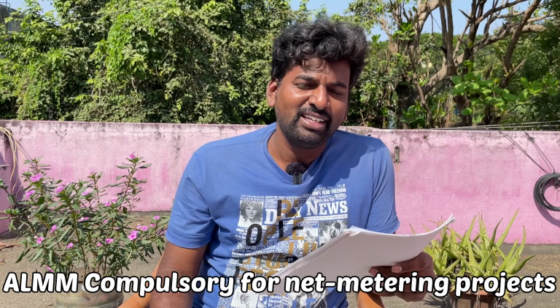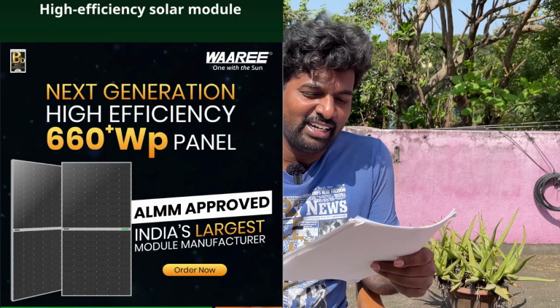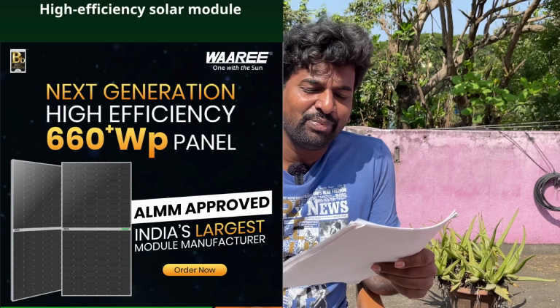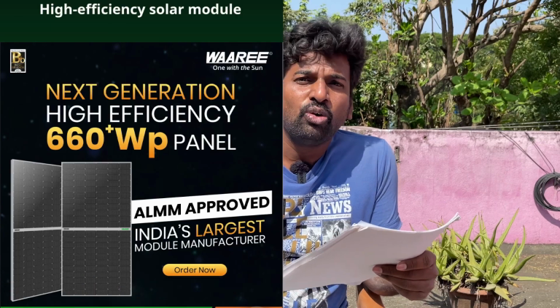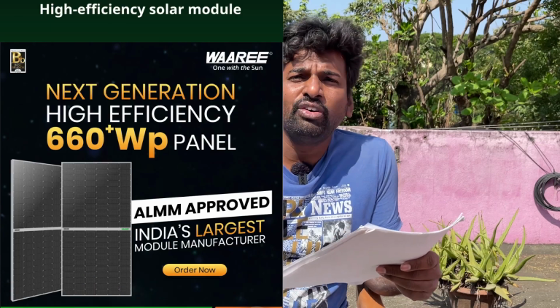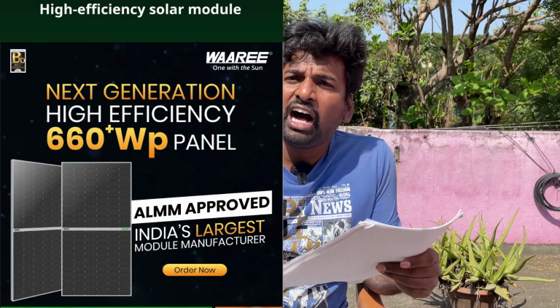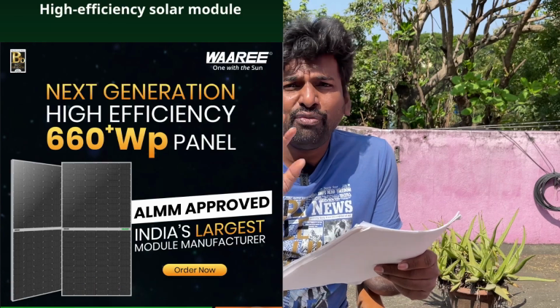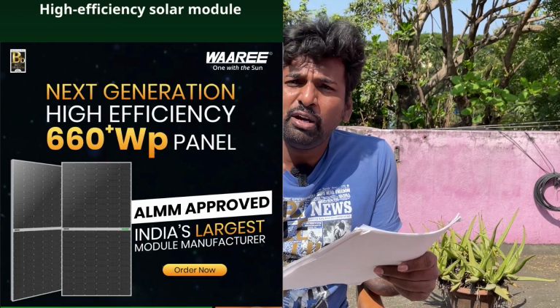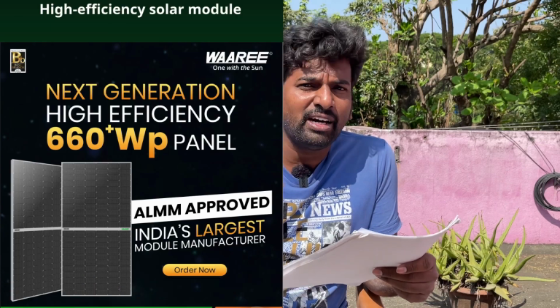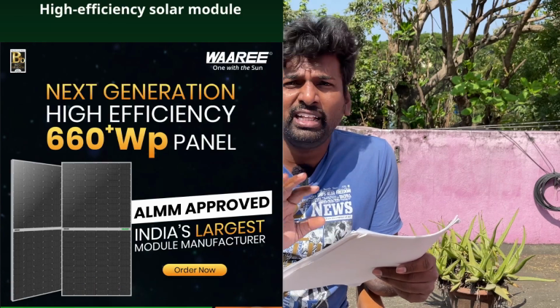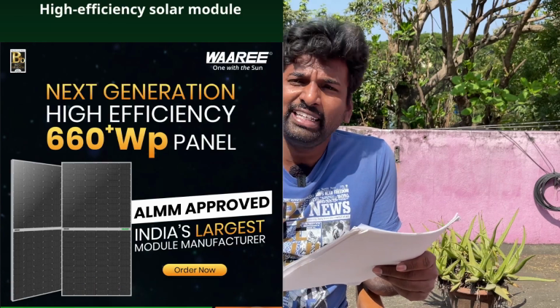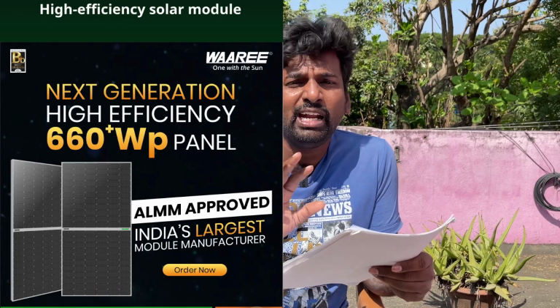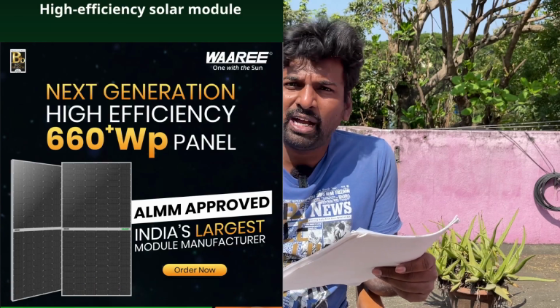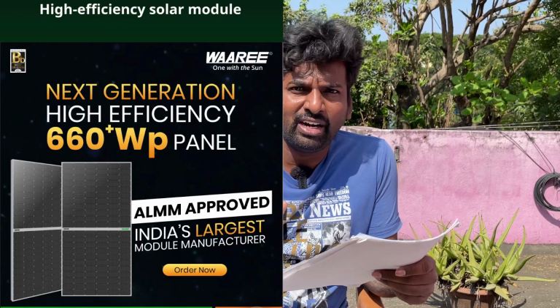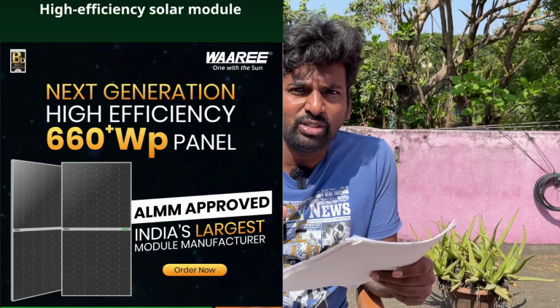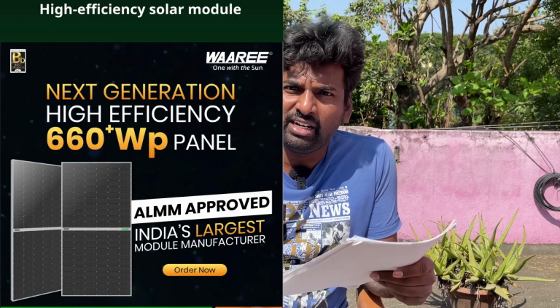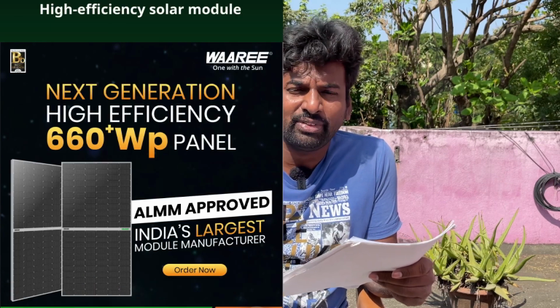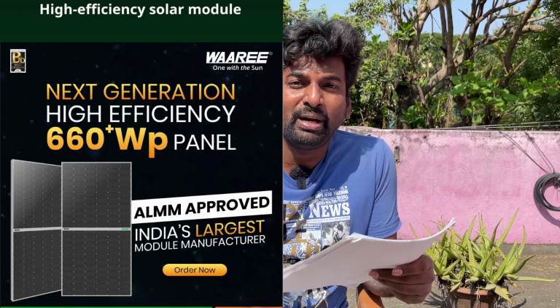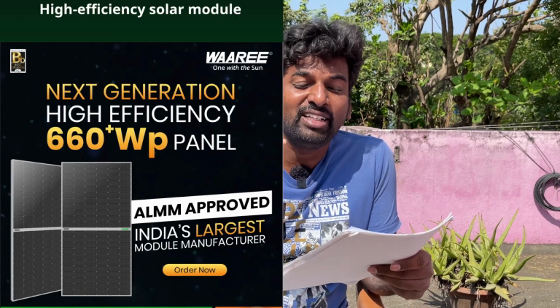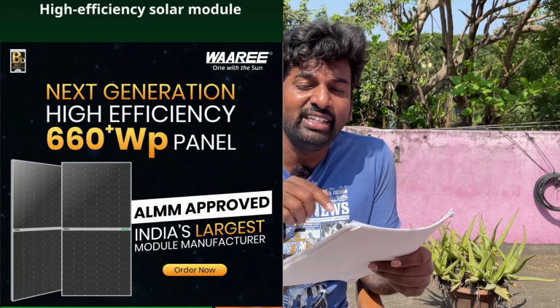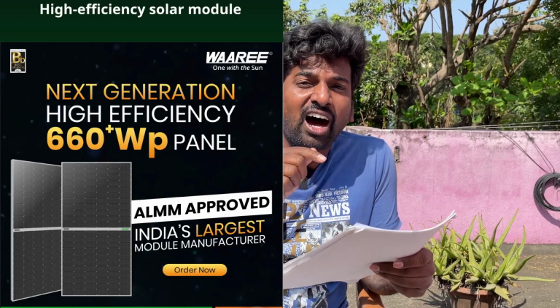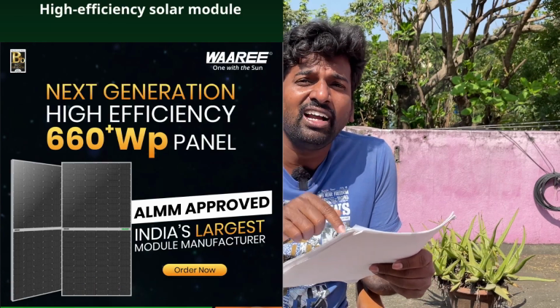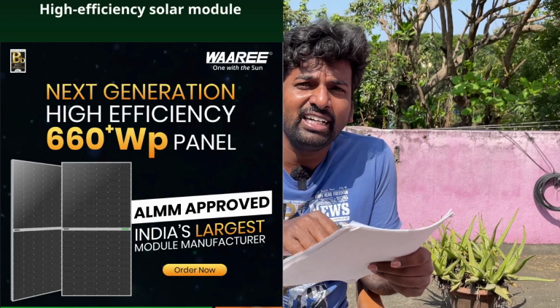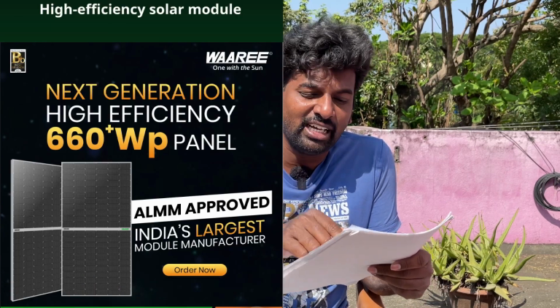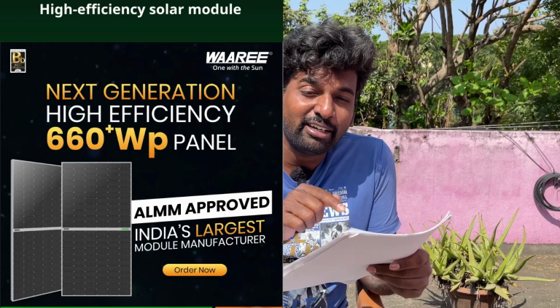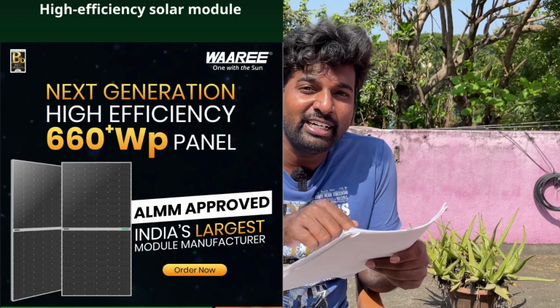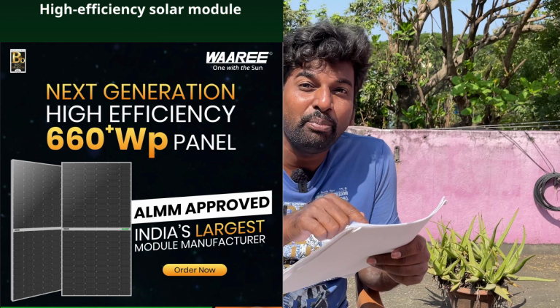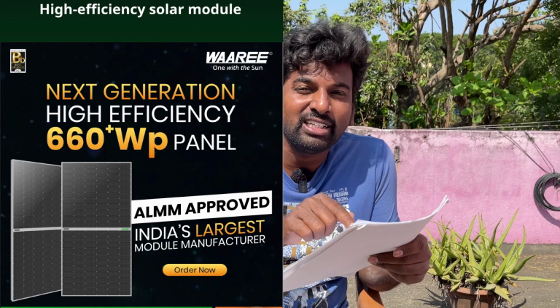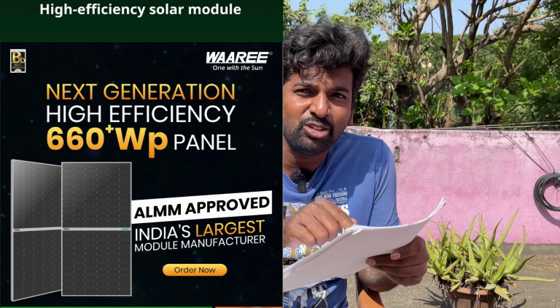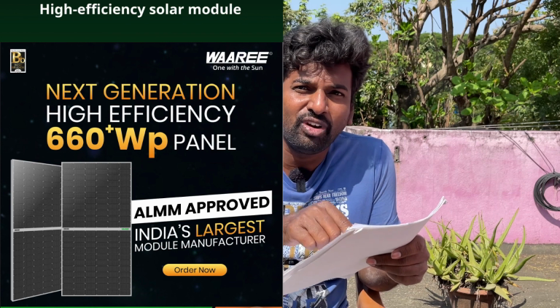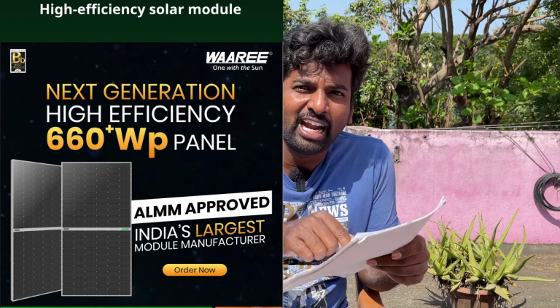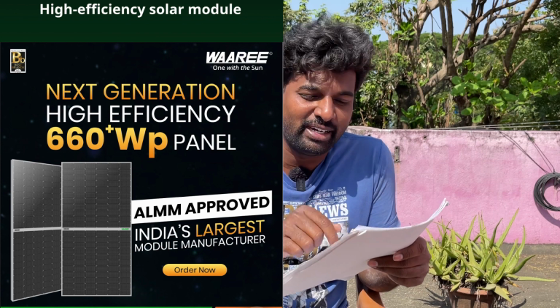If you have an off-grid solar system, you don't need ALMM. If you have an on-grid solar system, you need to use ALMM-approved panels.